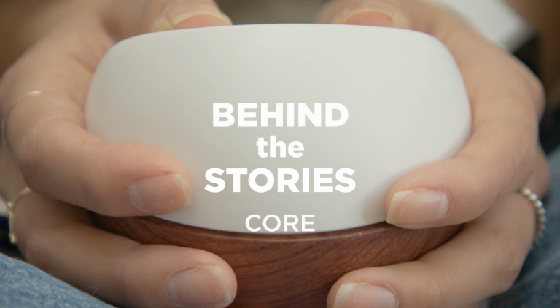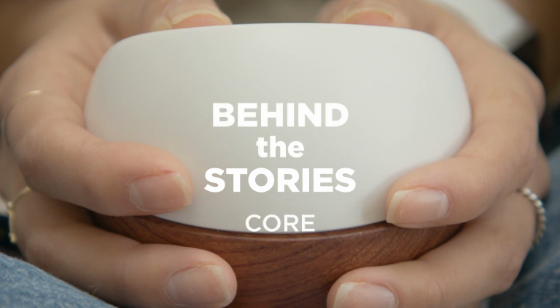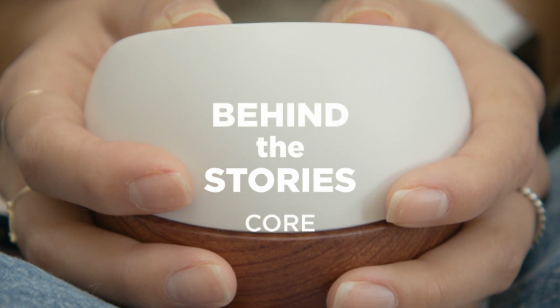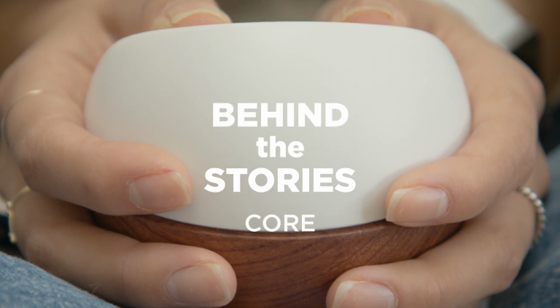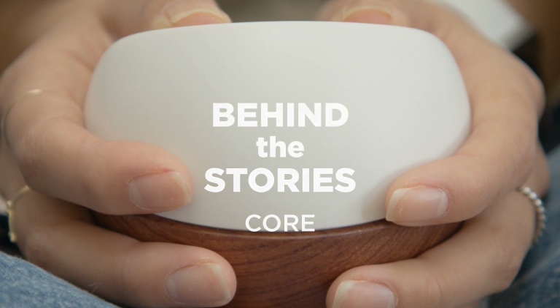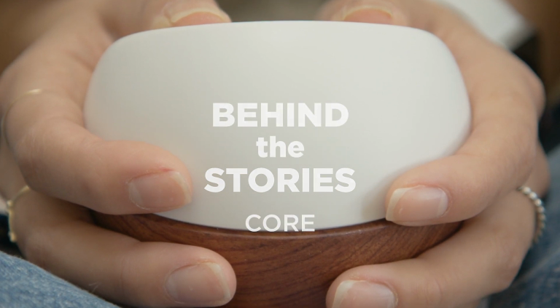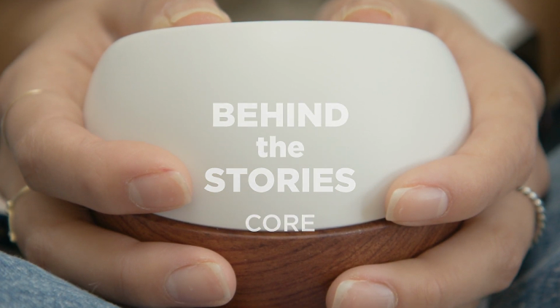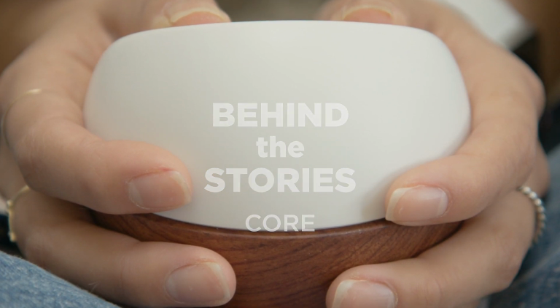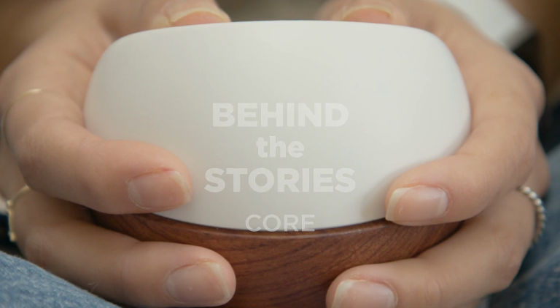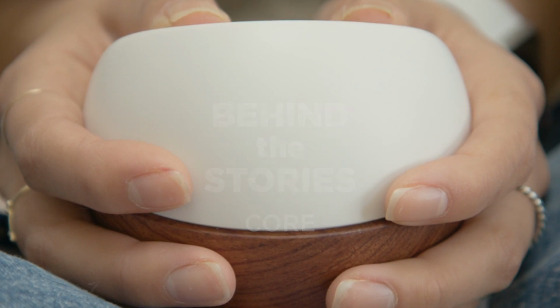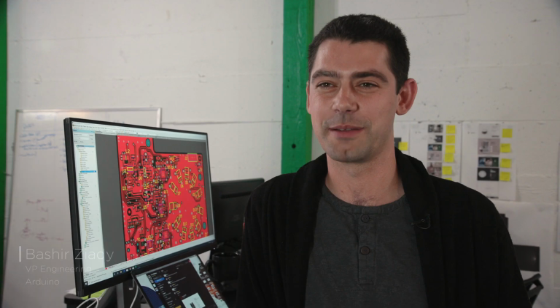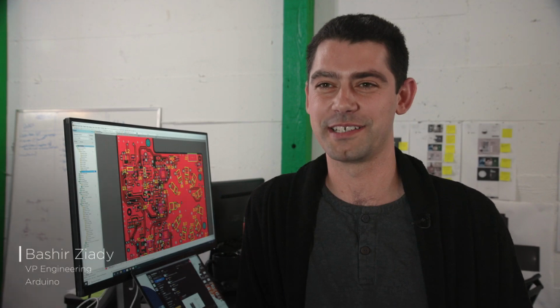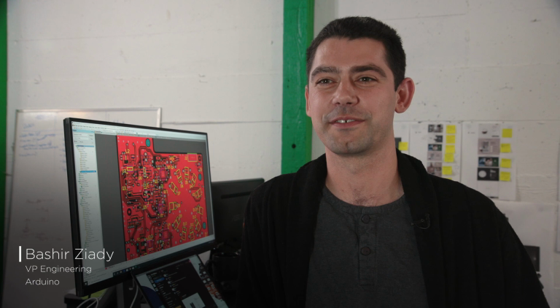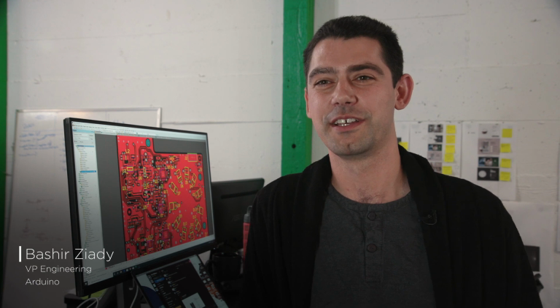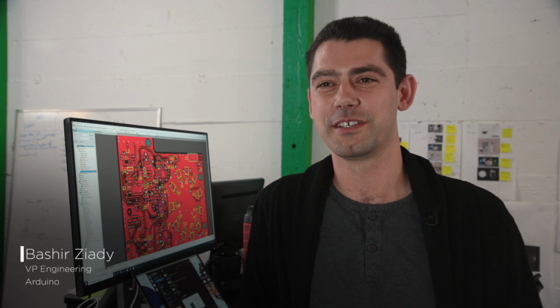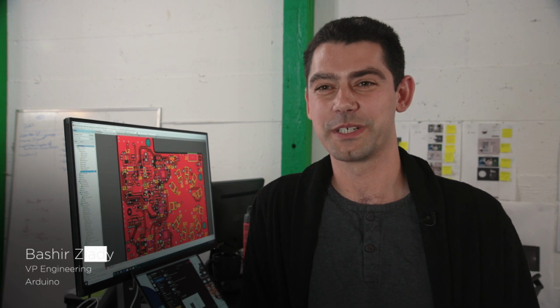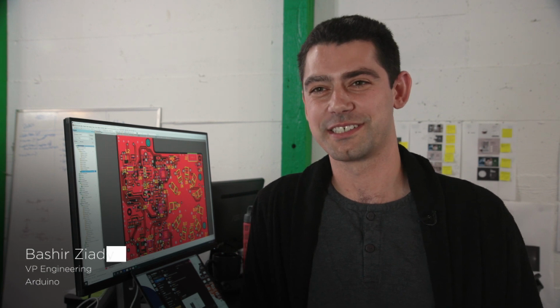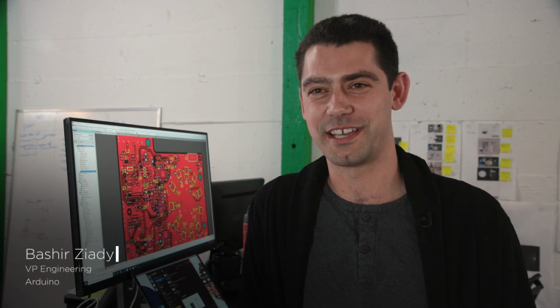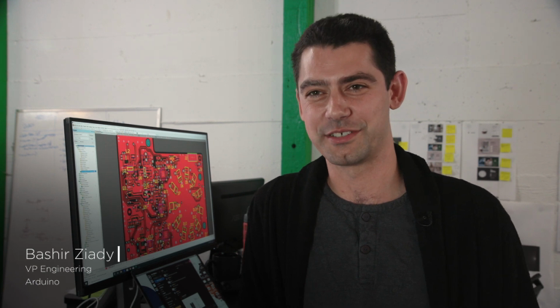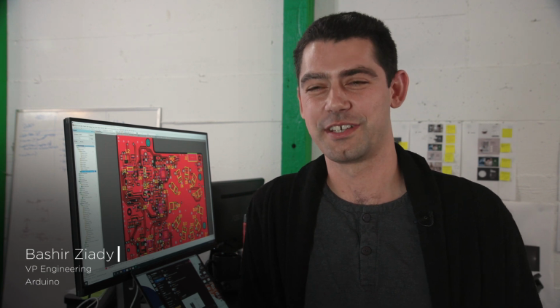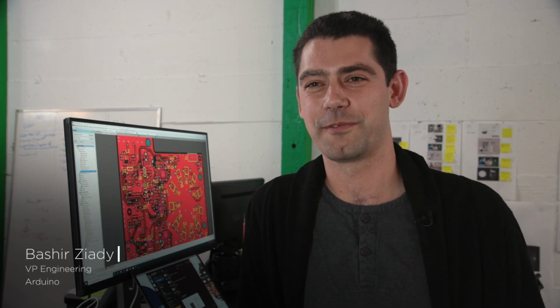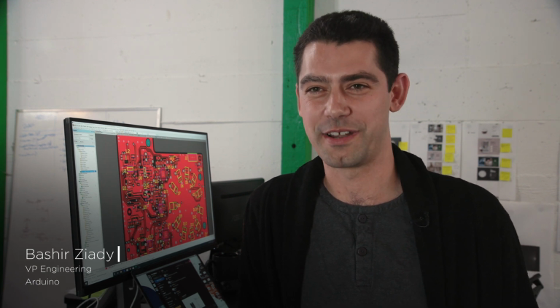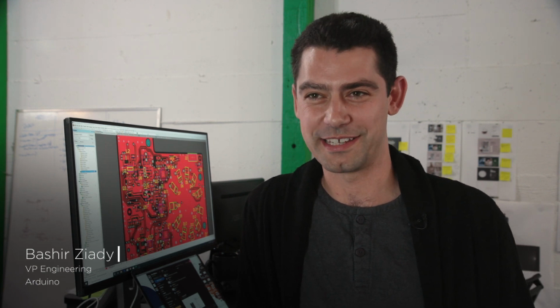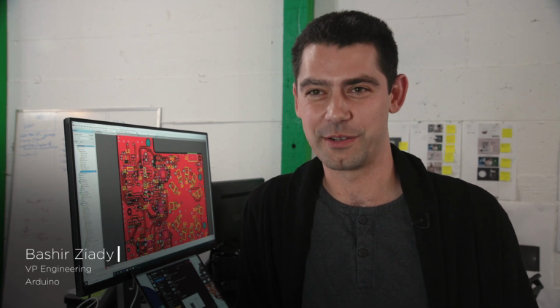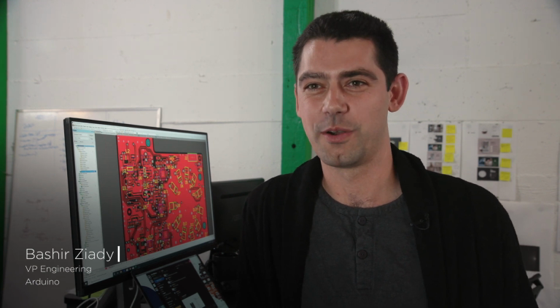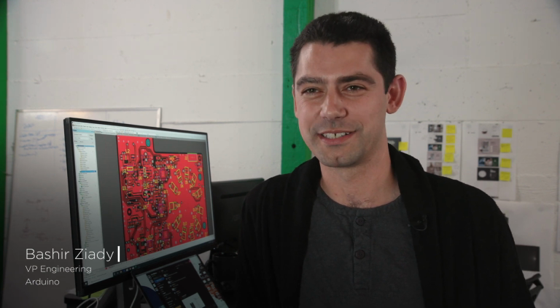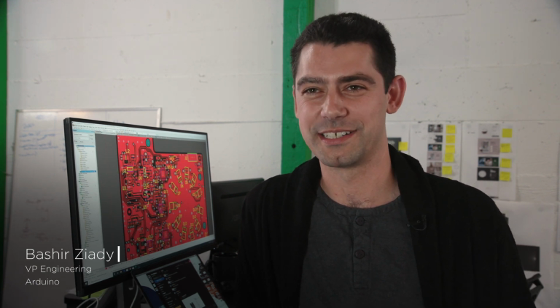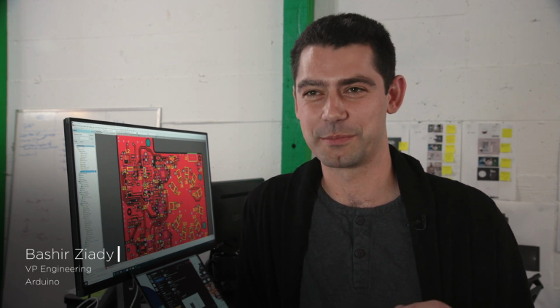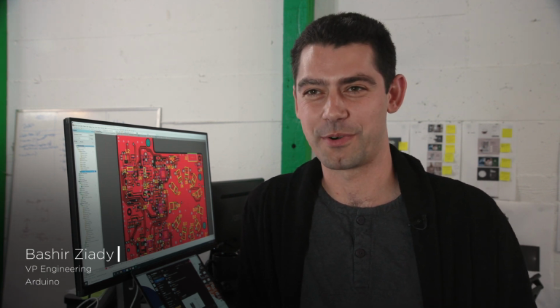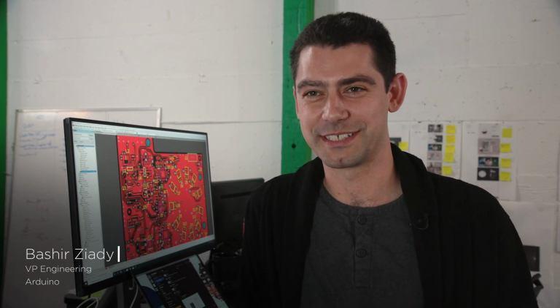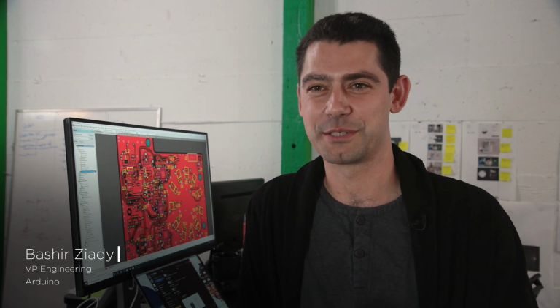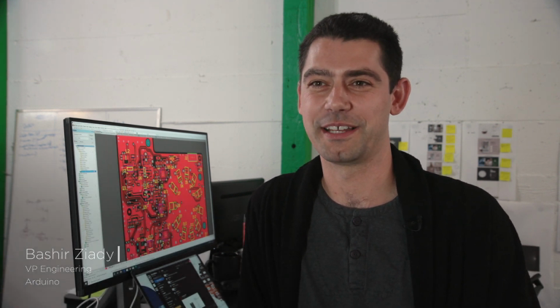The design intent from the early days was described as if Swedish designers for Nike went and developed a product in Japan.